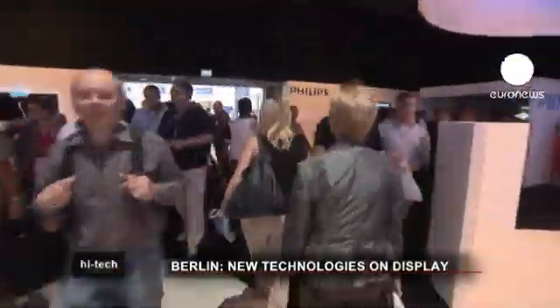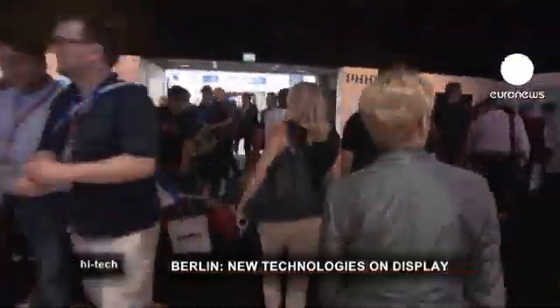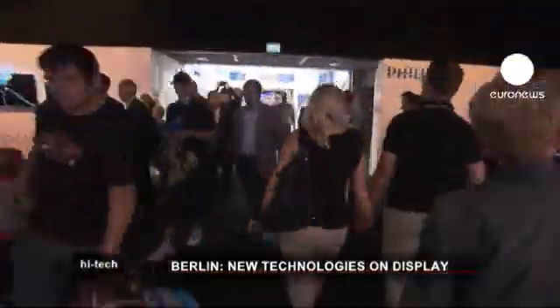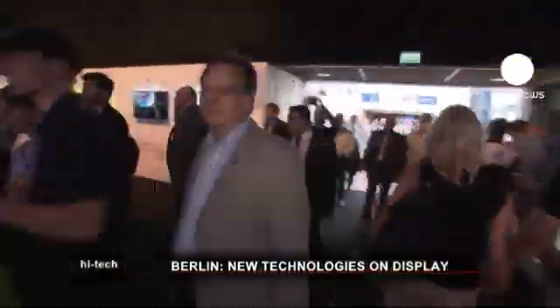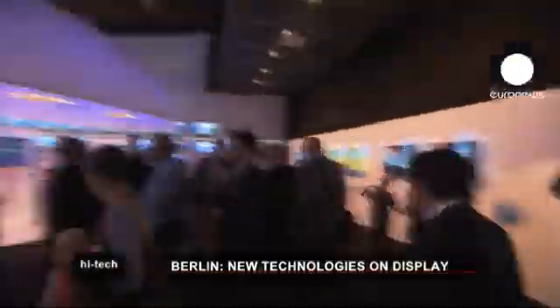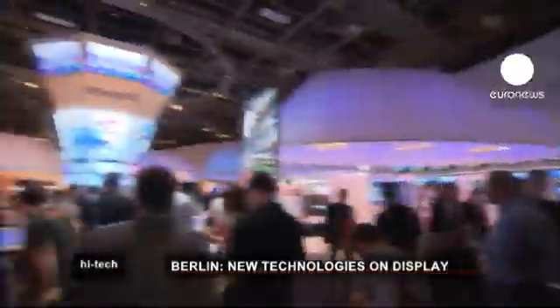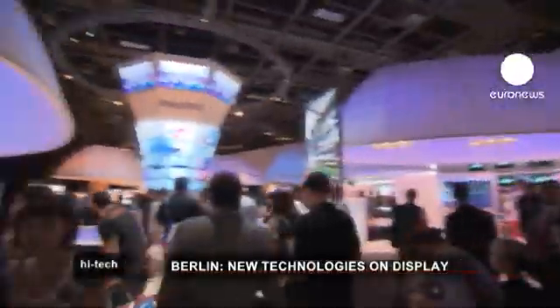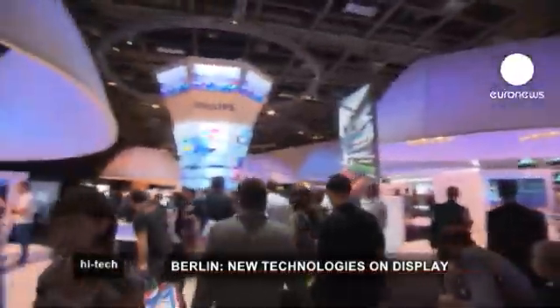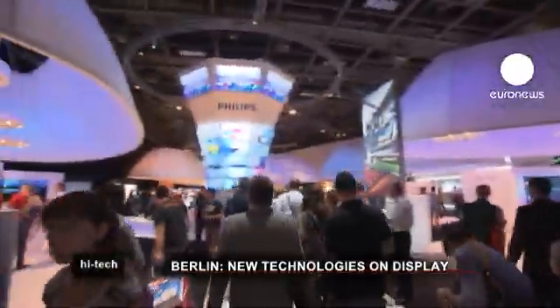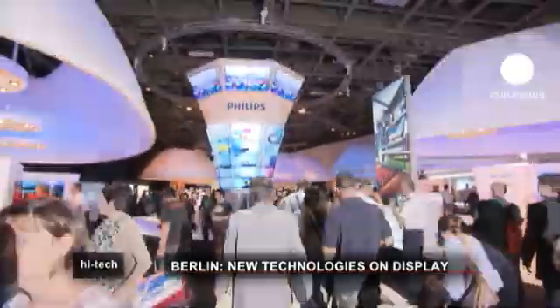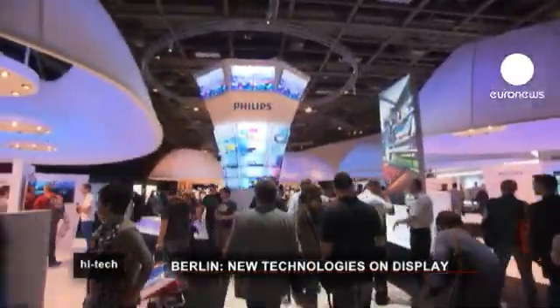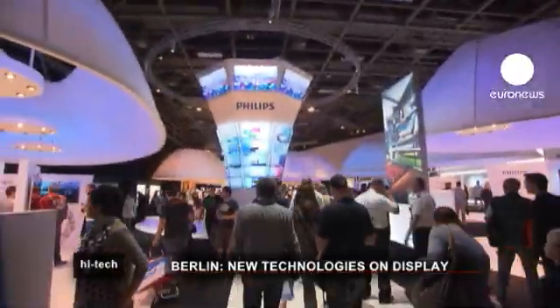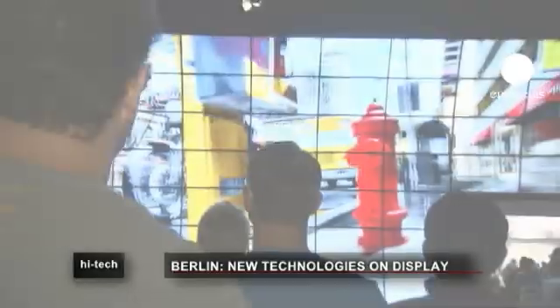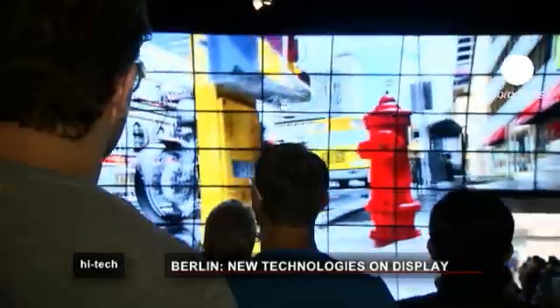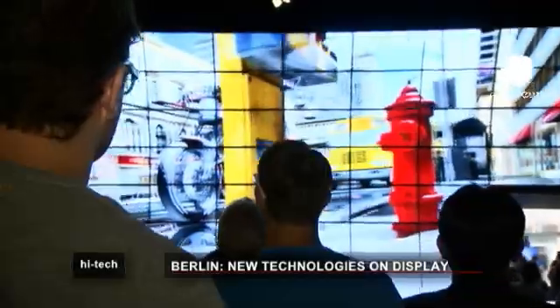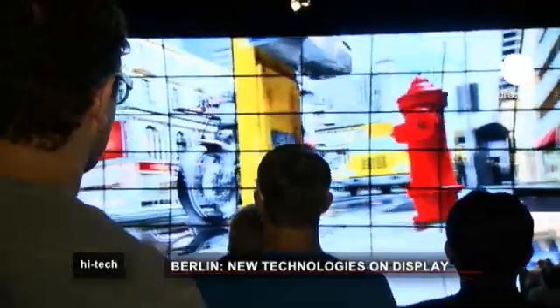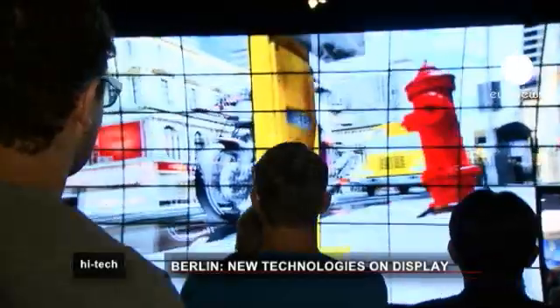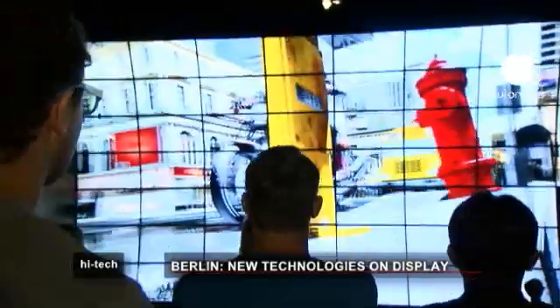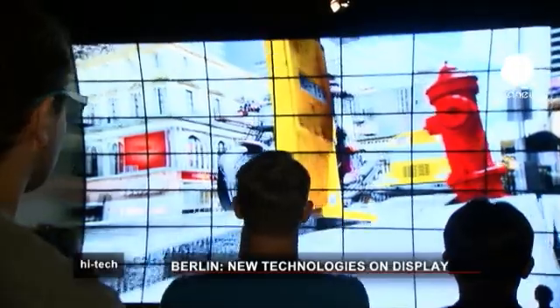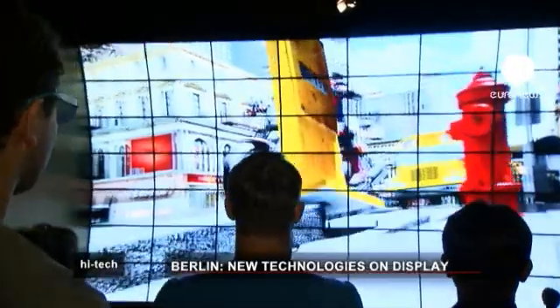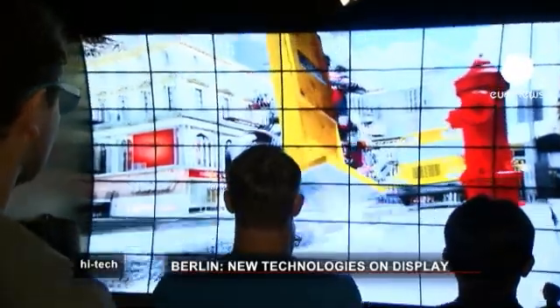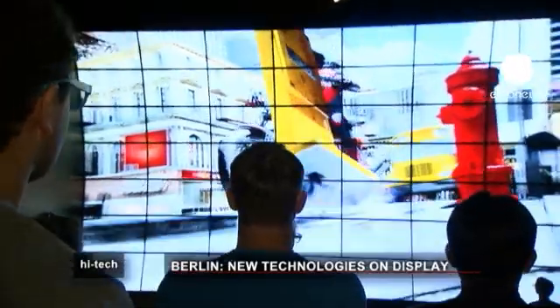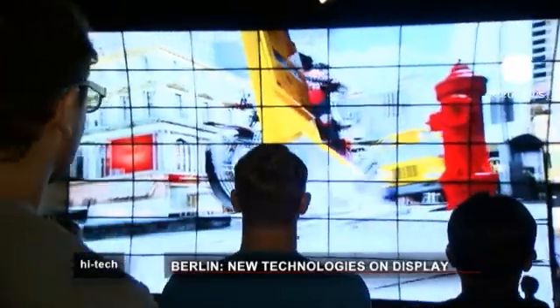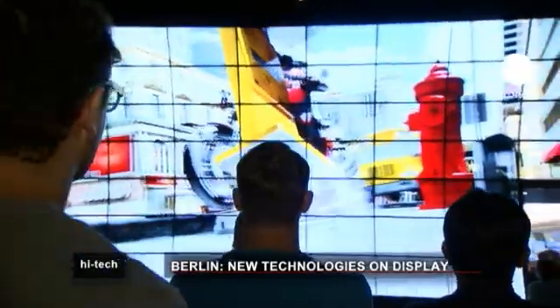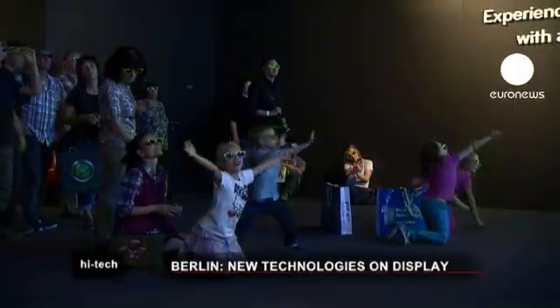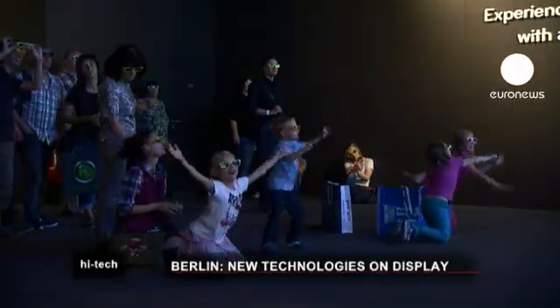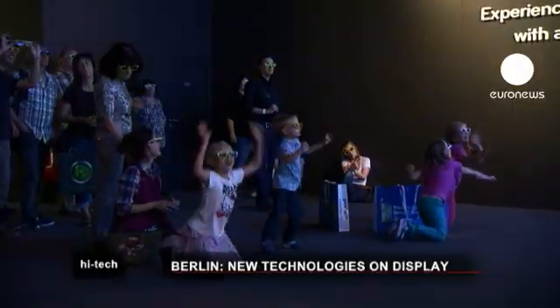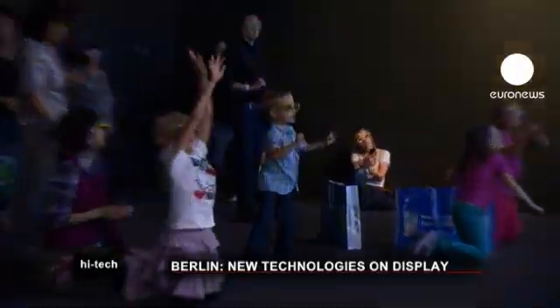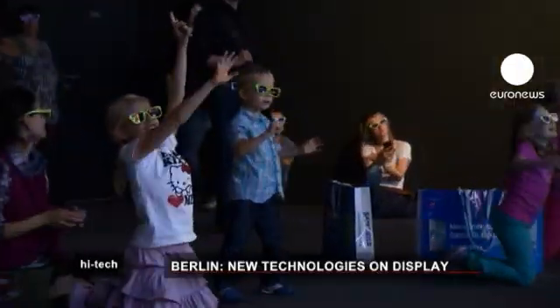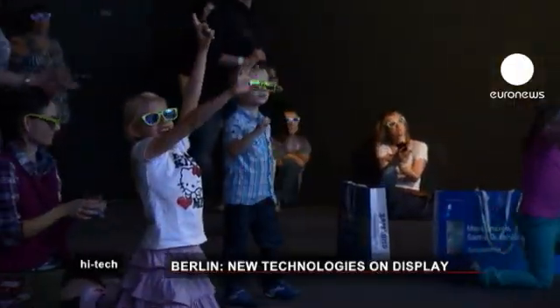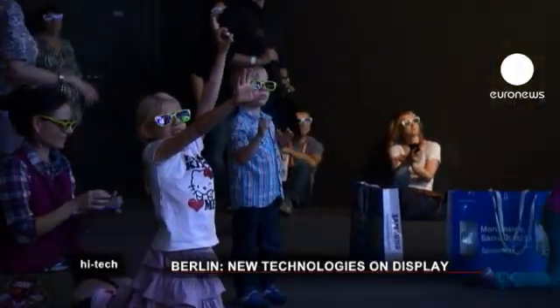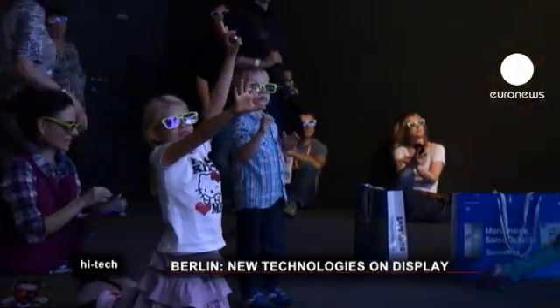The IFA in Berlin is one of Europe's top electronics shows and offers us a look at what we can expect to see in our living rooms in the future.